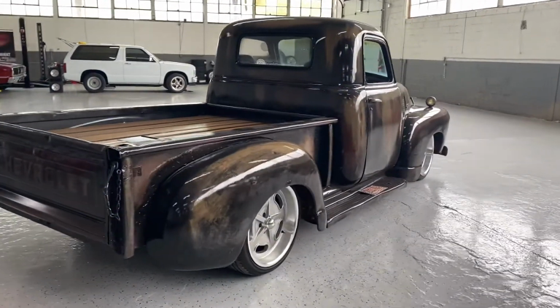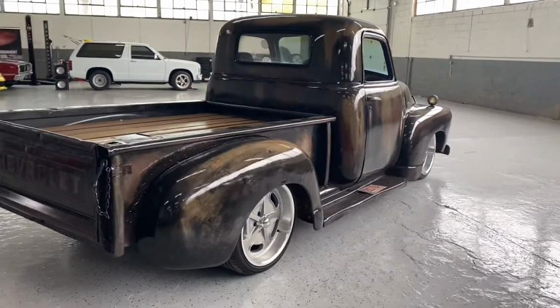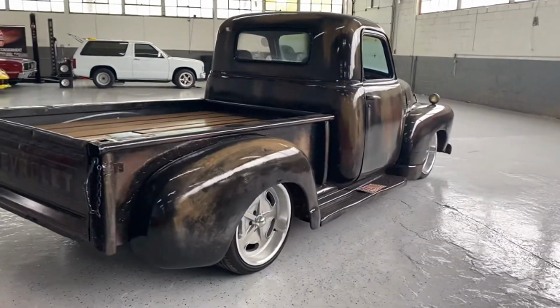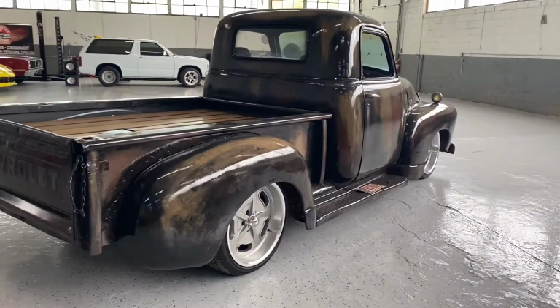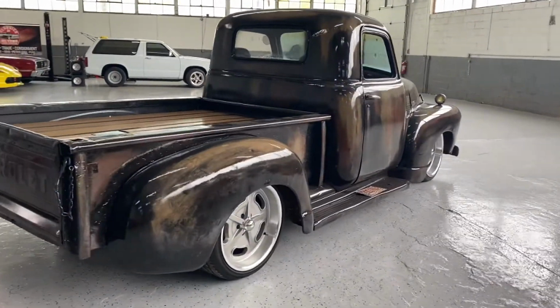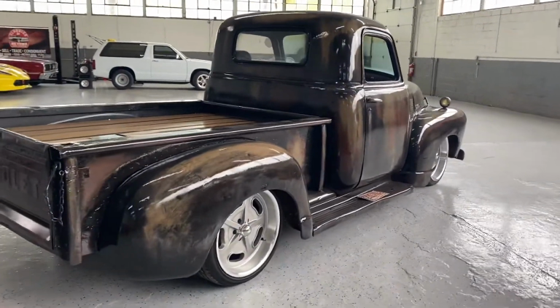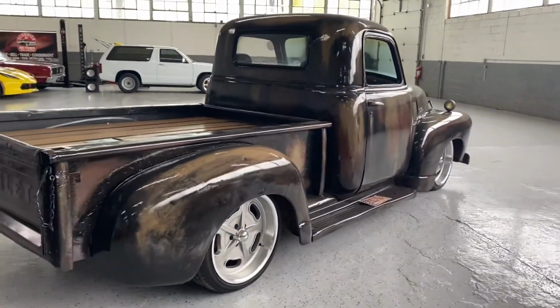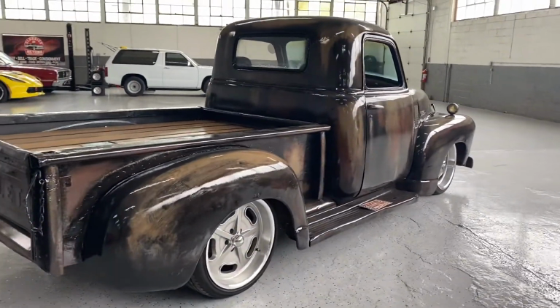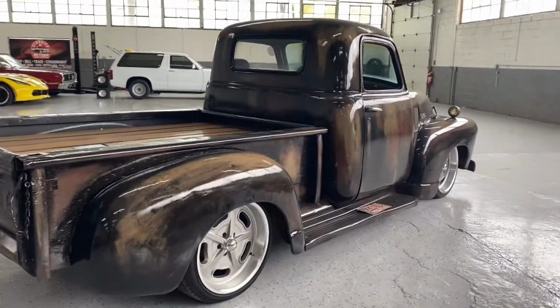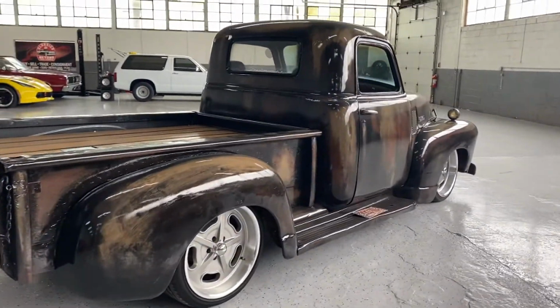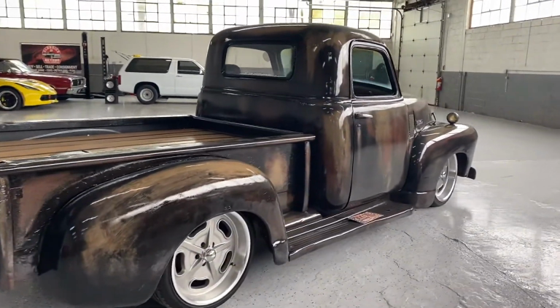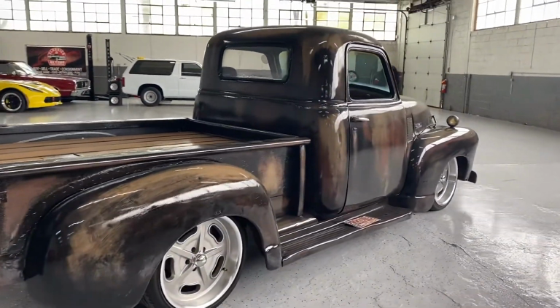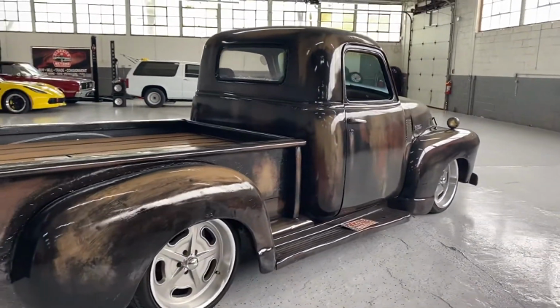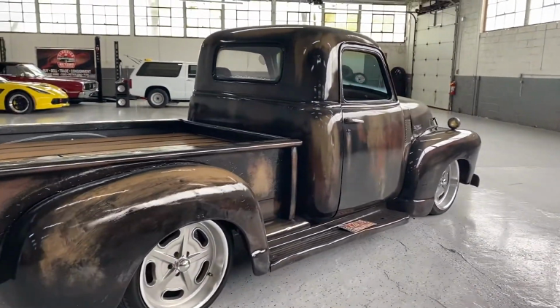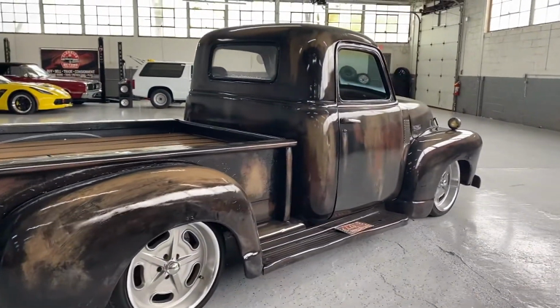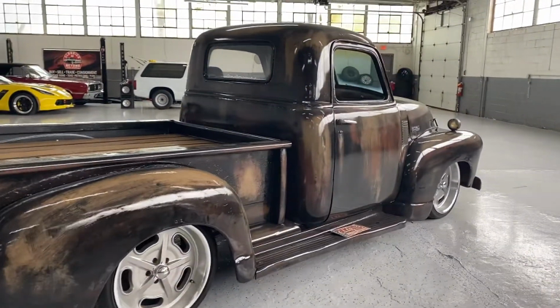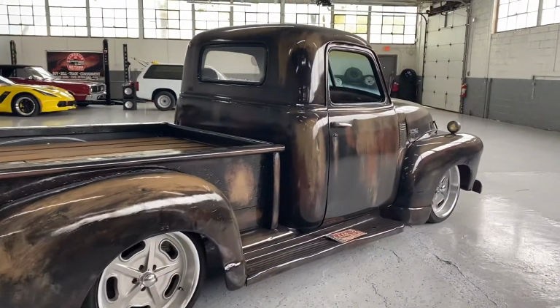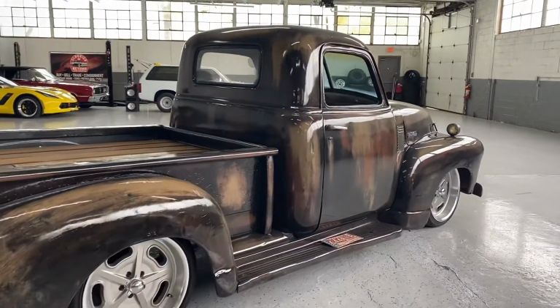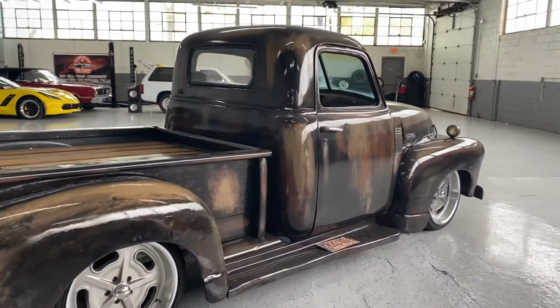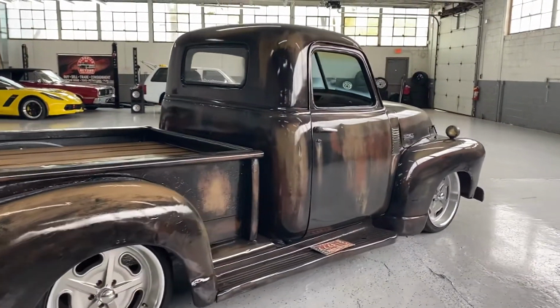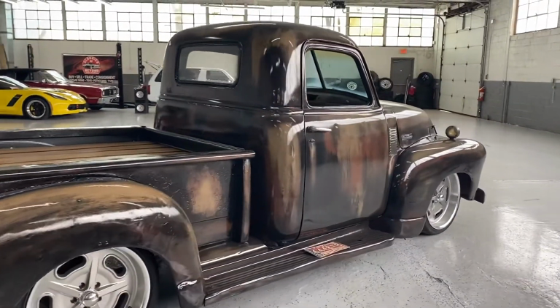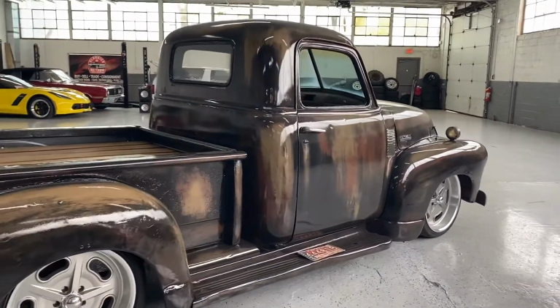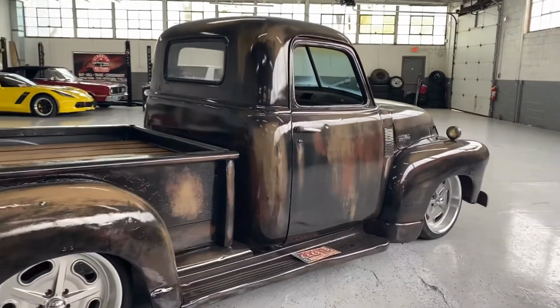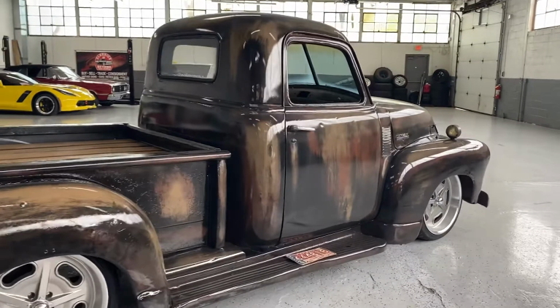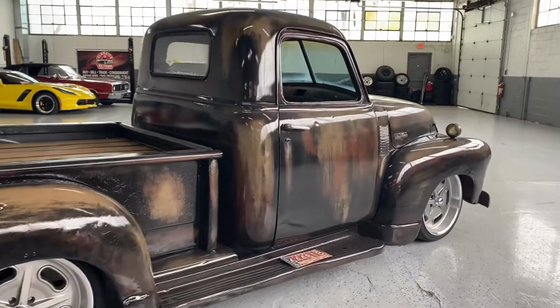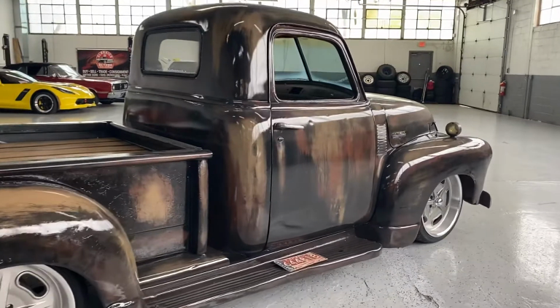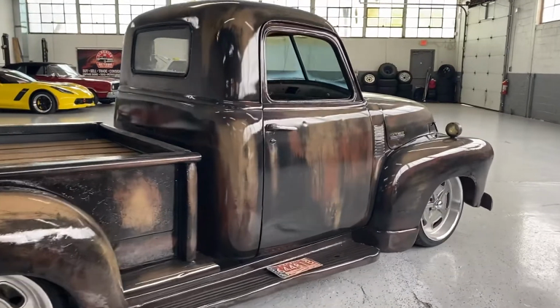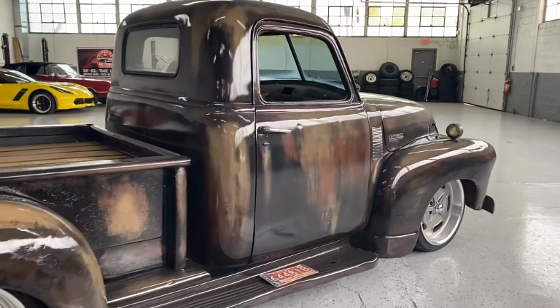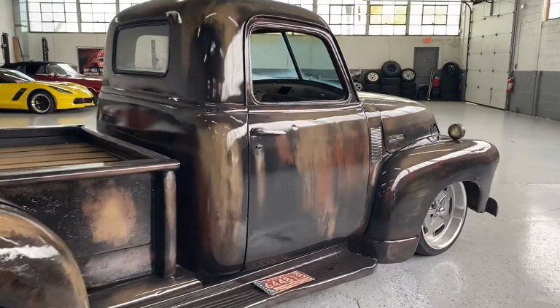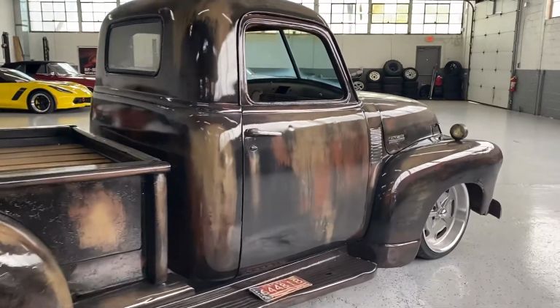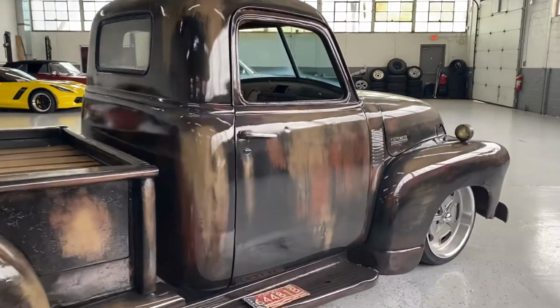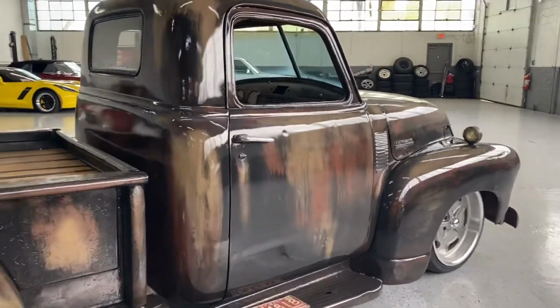It has power steering, power brakes, and a tilt wheel. Again, it does have front disc brakes.